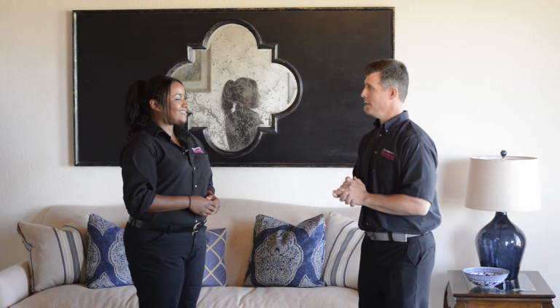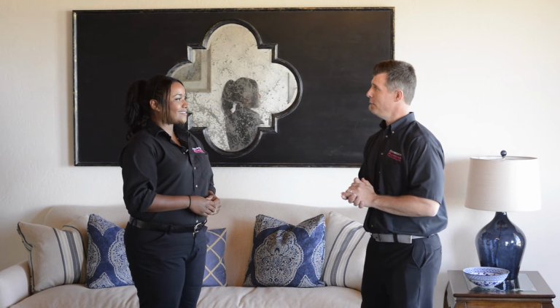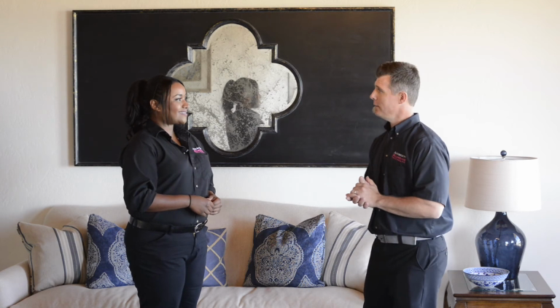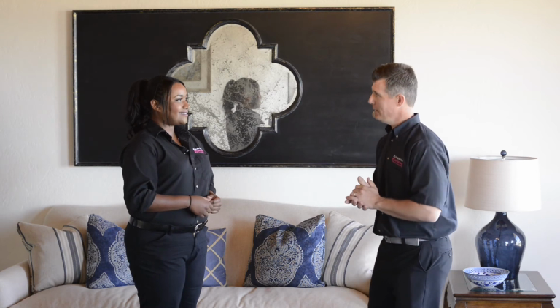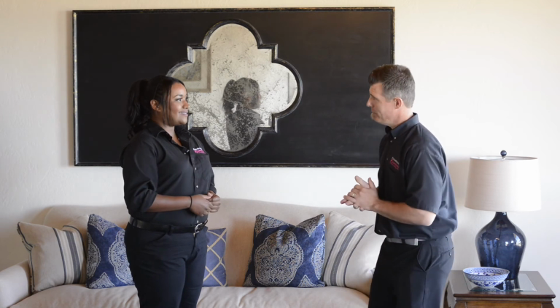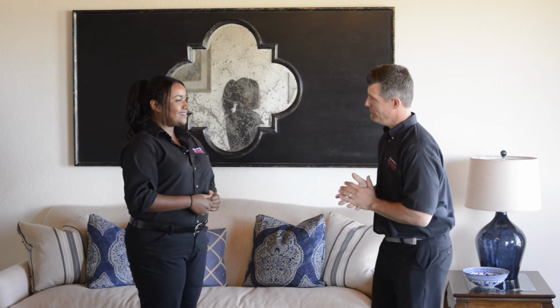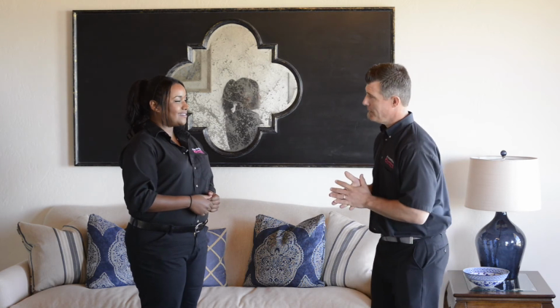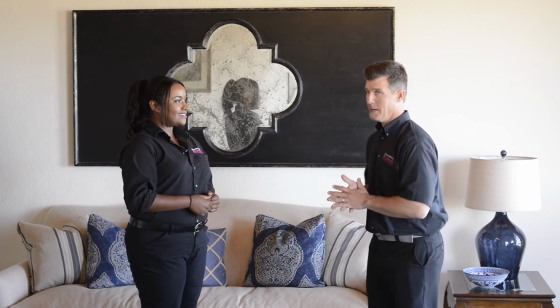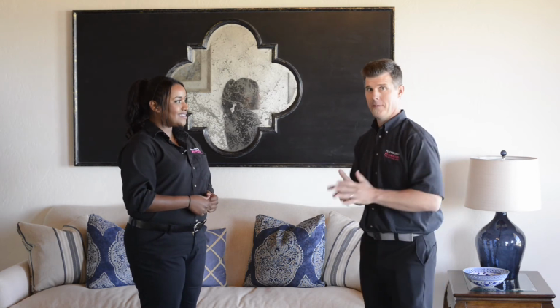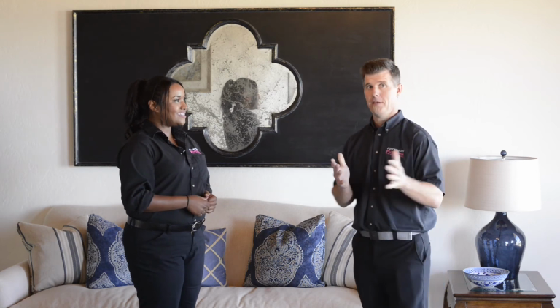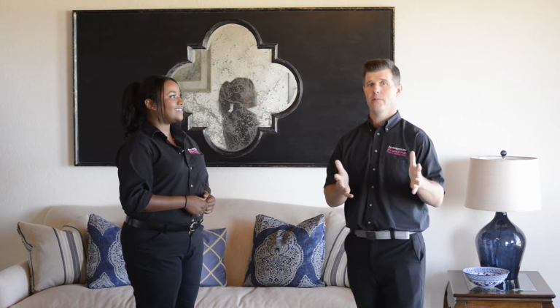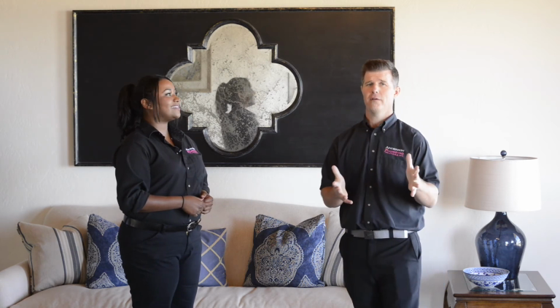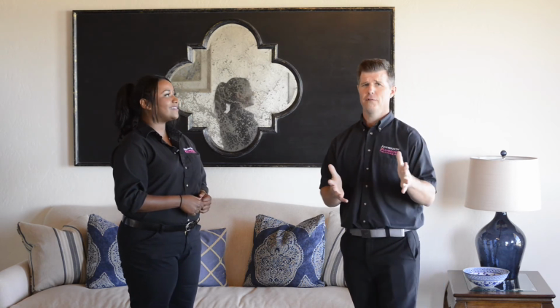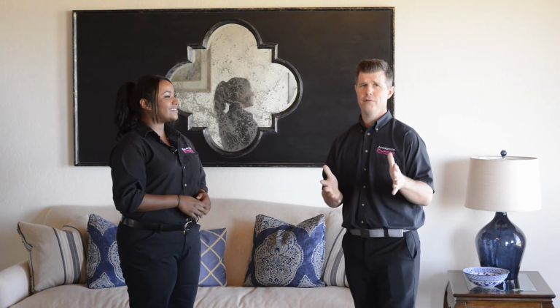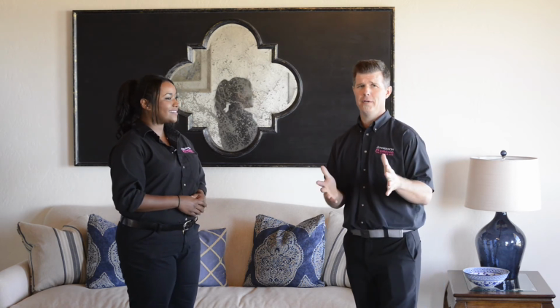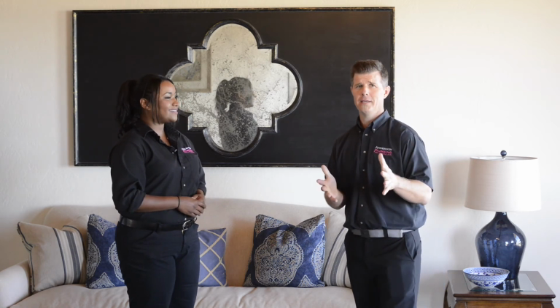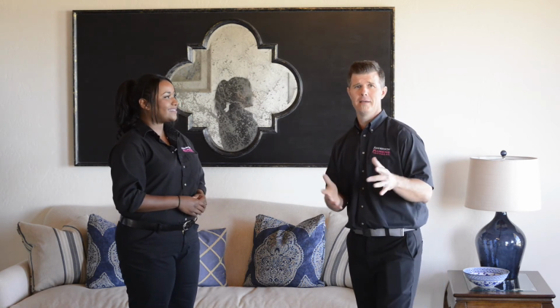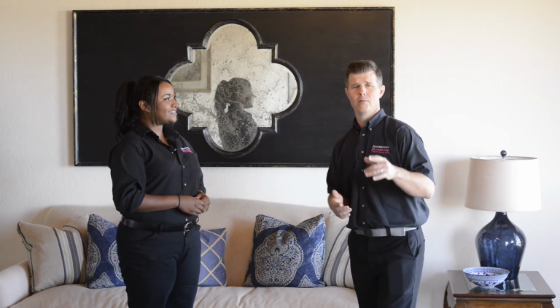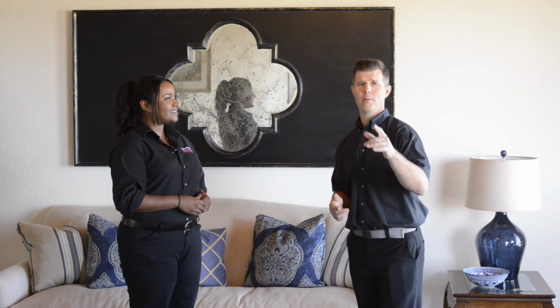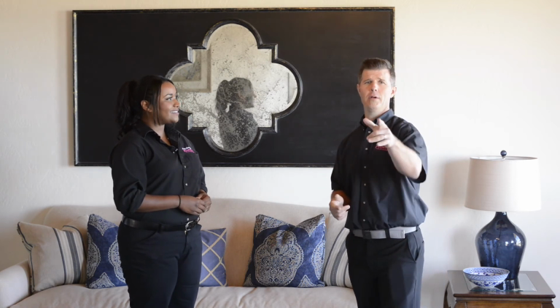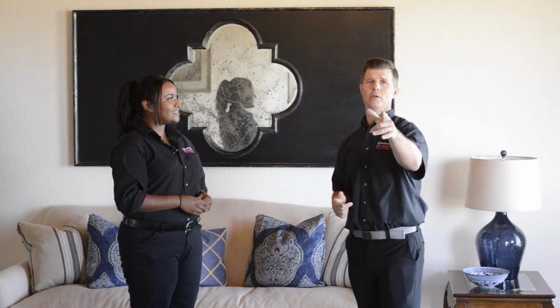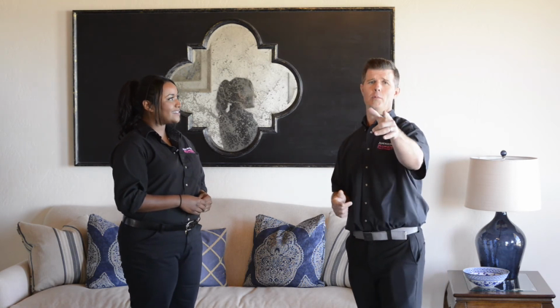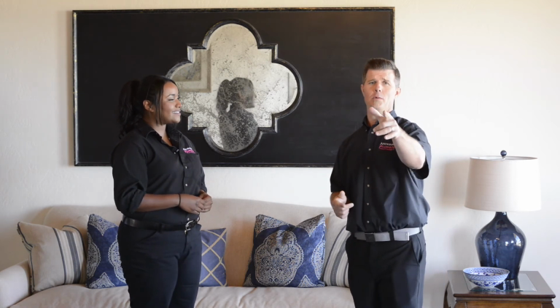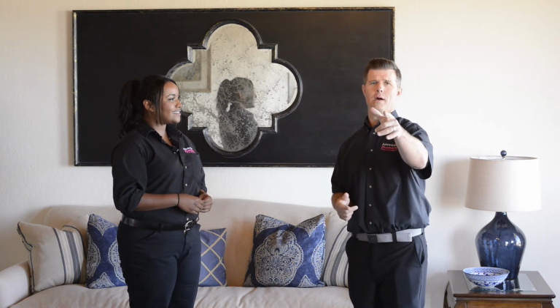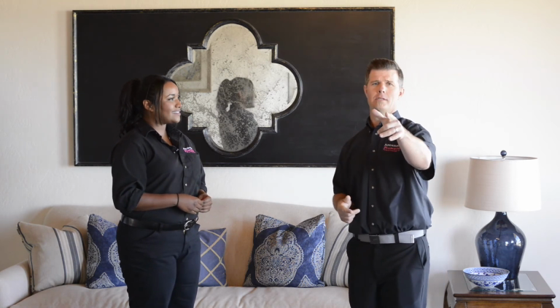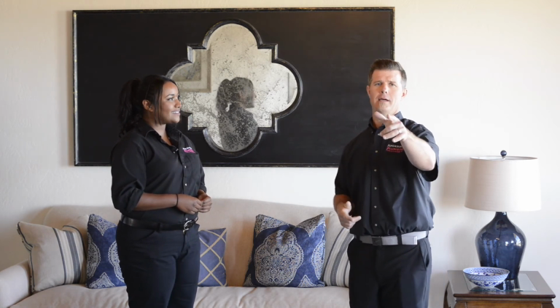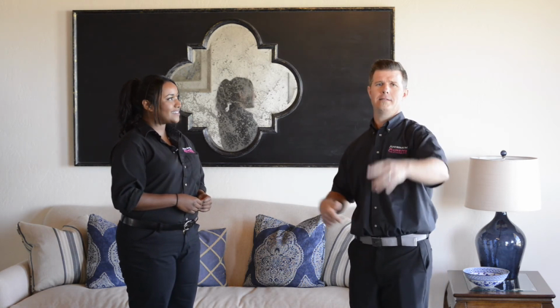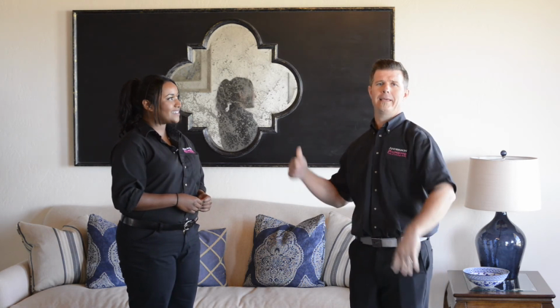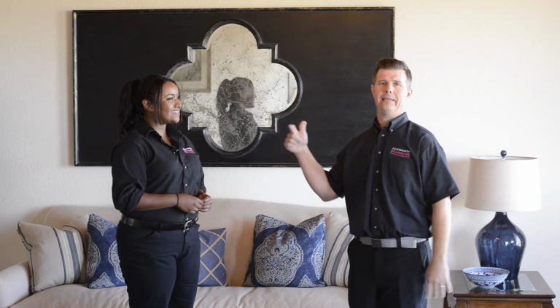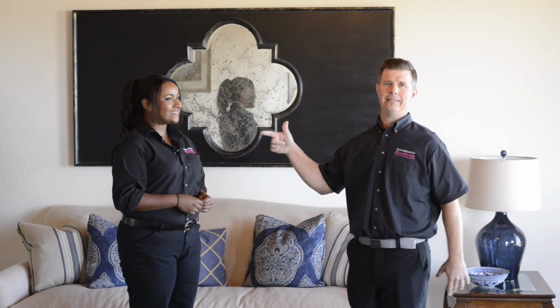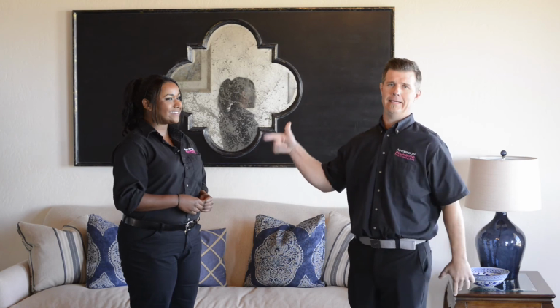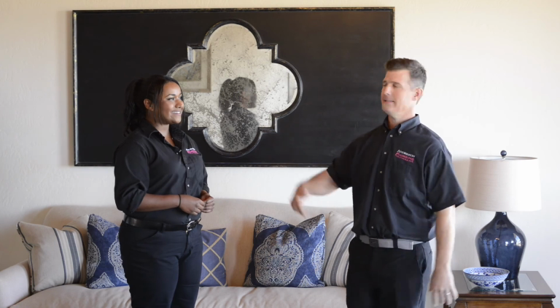Thank you, Eden, for your time. Thank you everybody for viewing. Remember, nobody wows clients like Eden does.